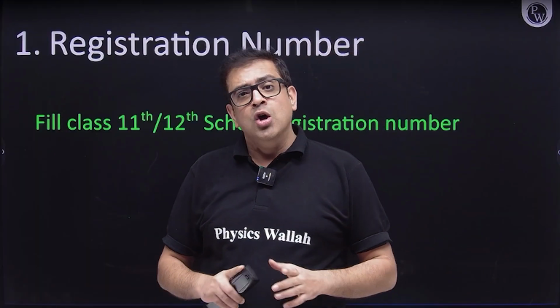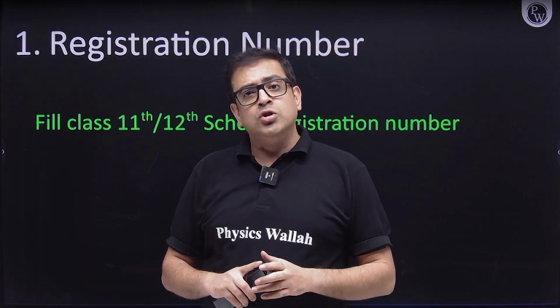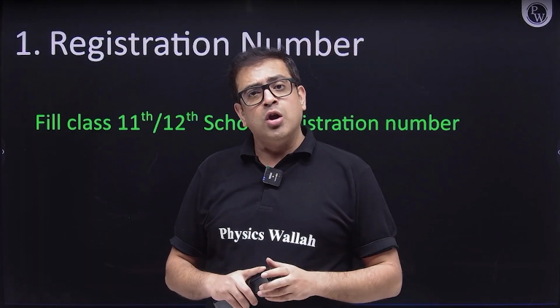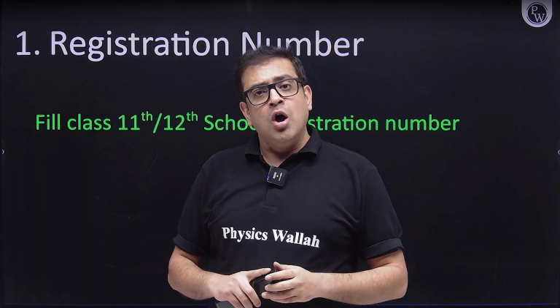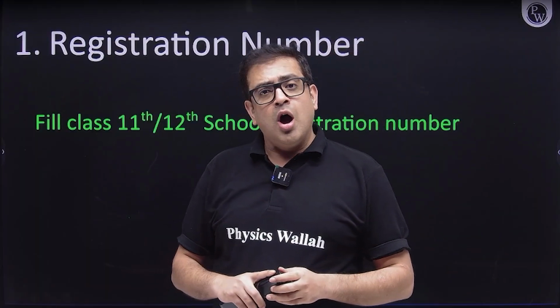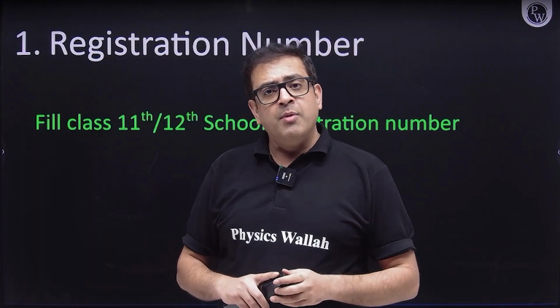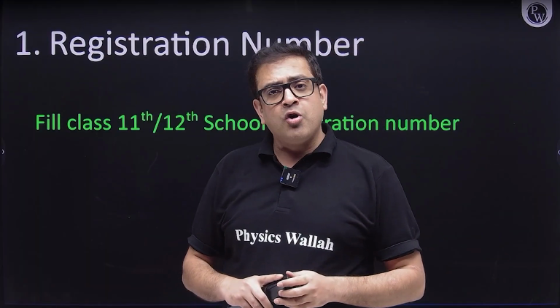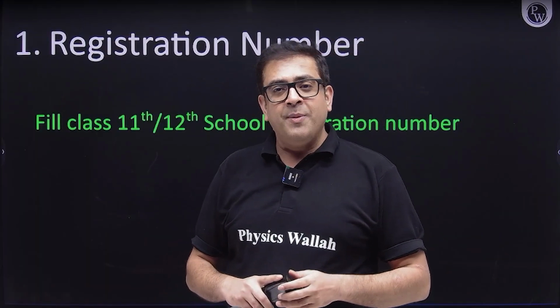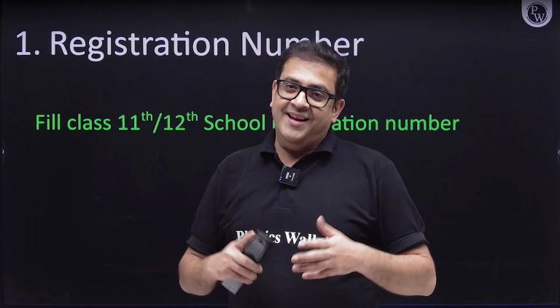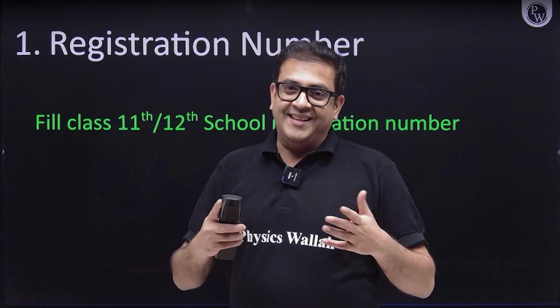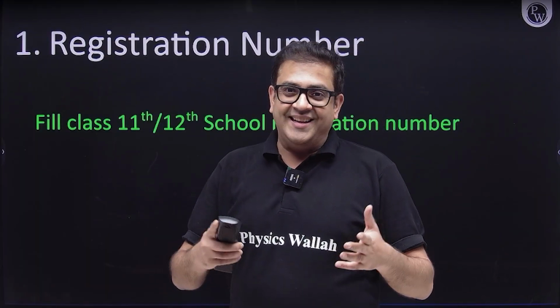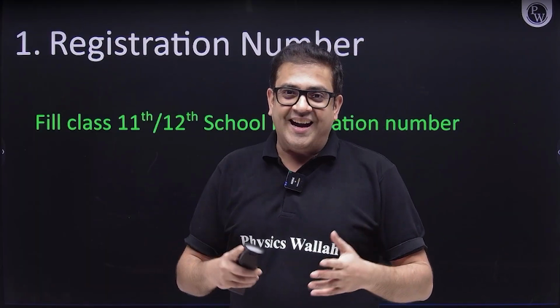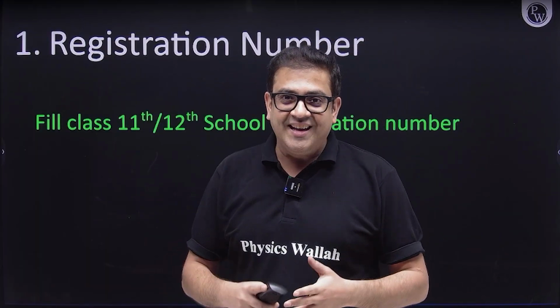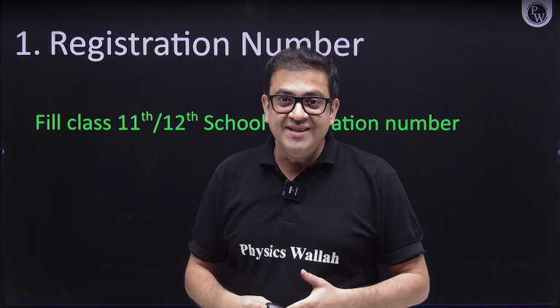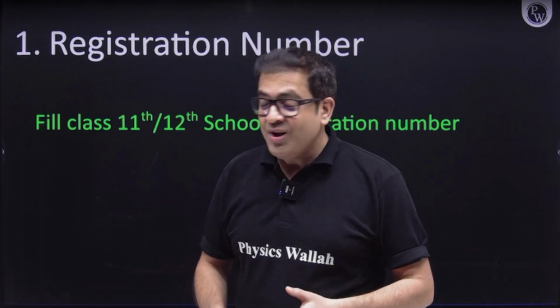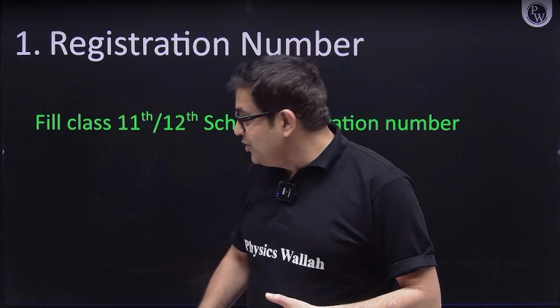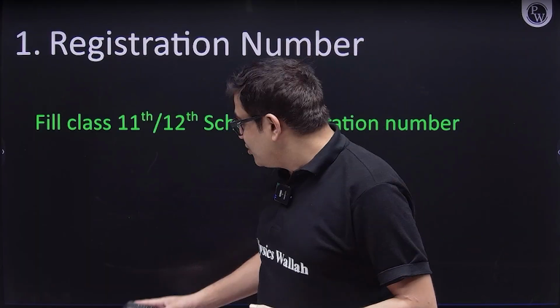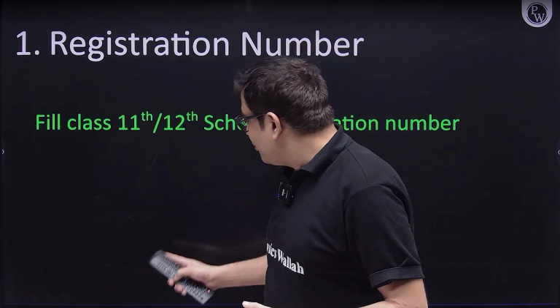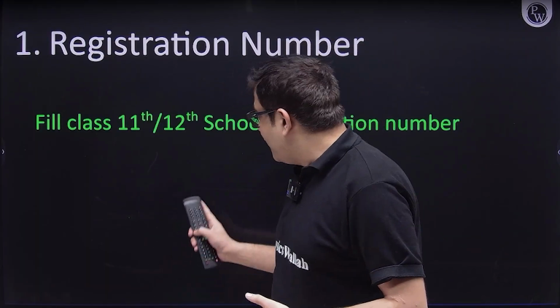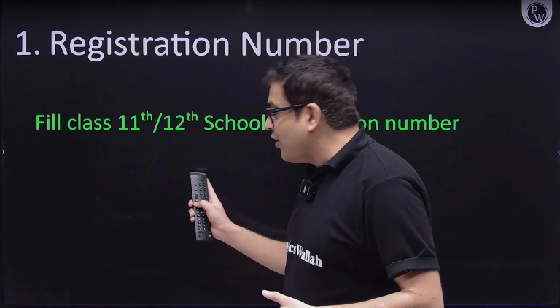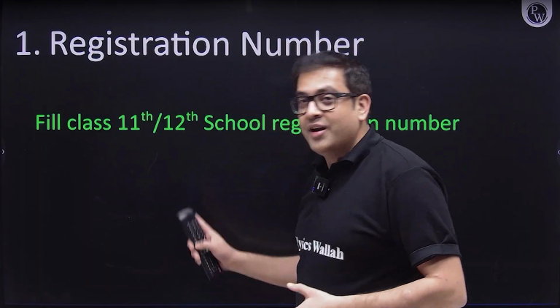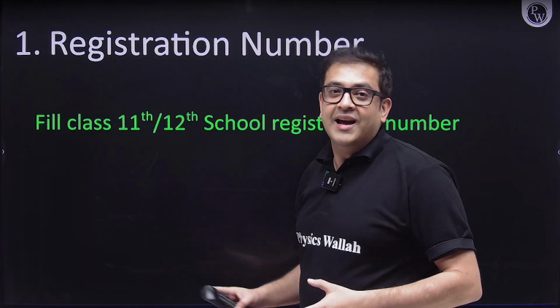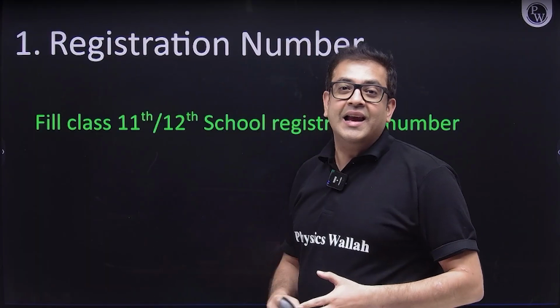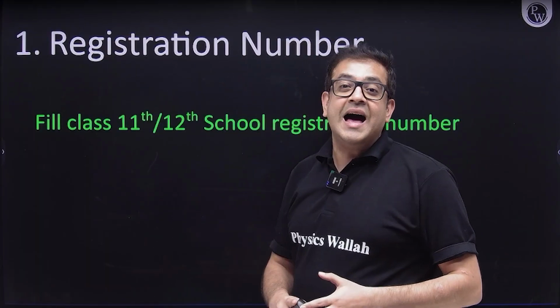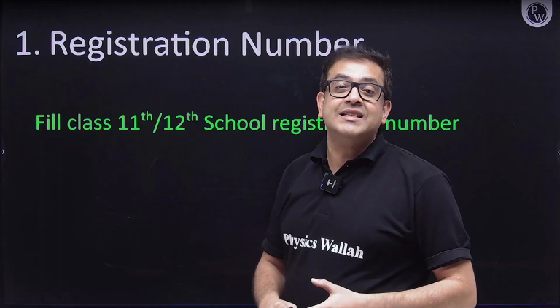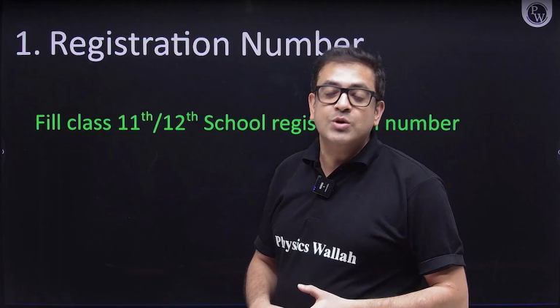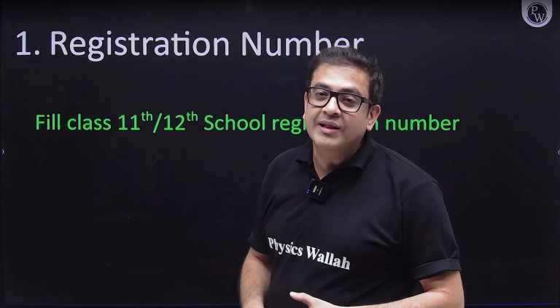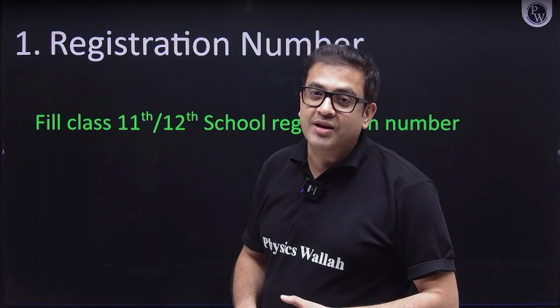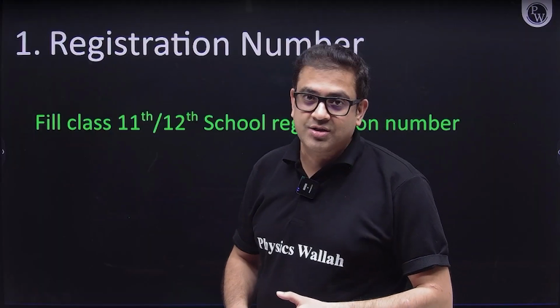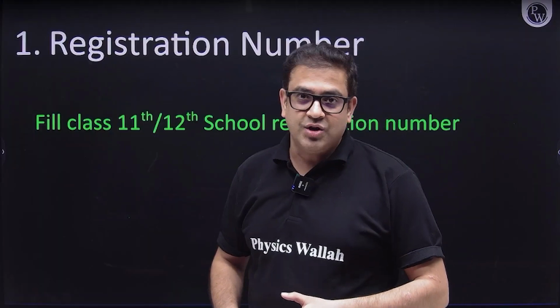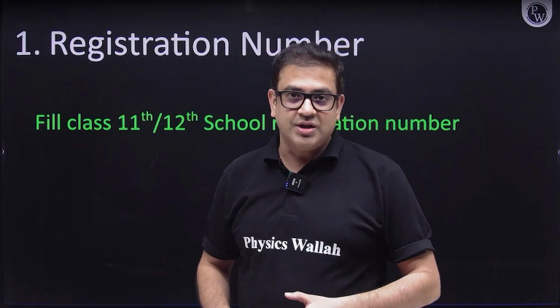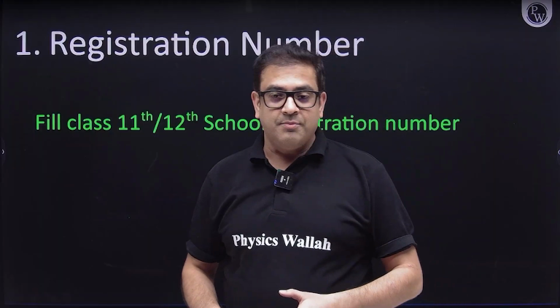If you are a dropper, then in that case you should fill your class 12th registration number.